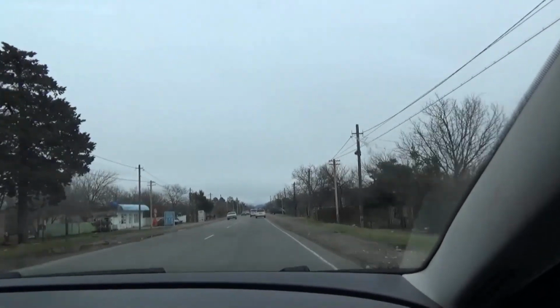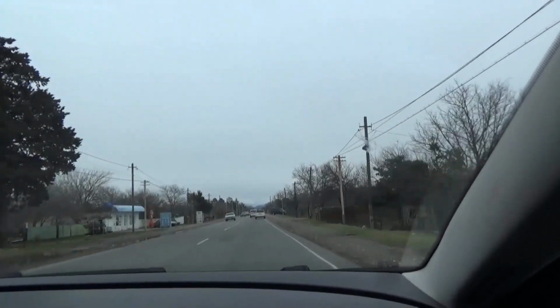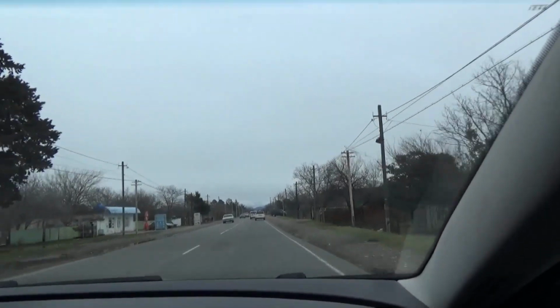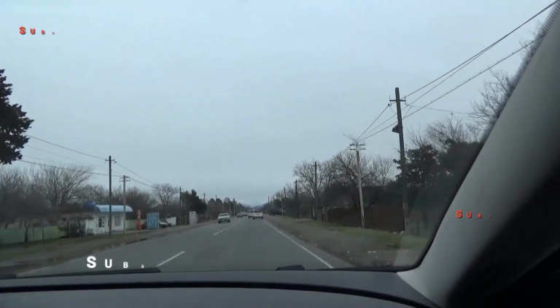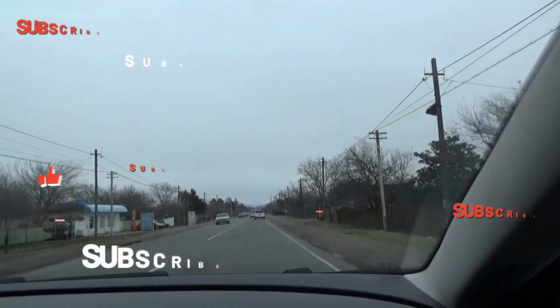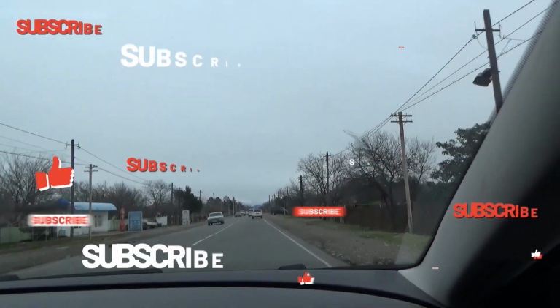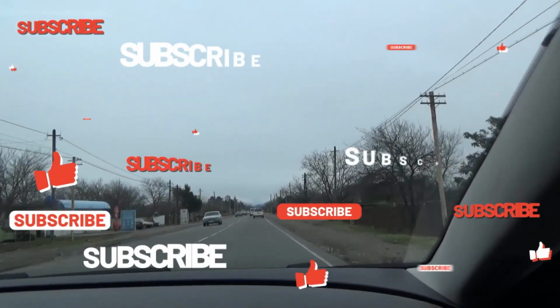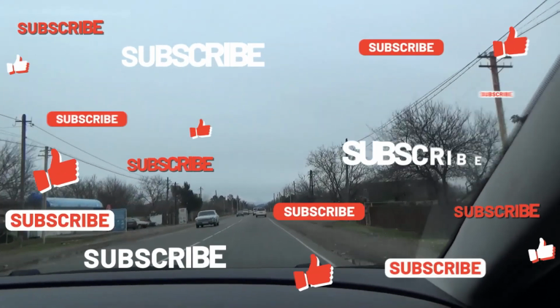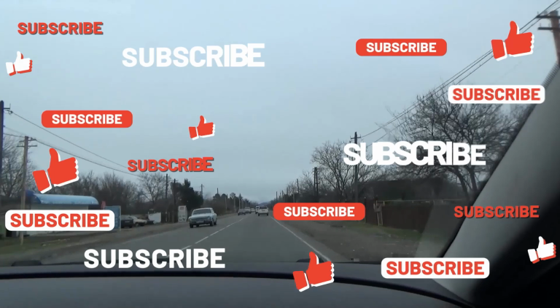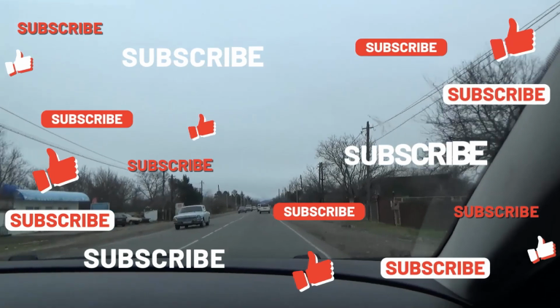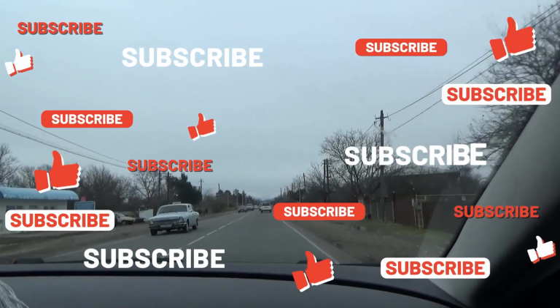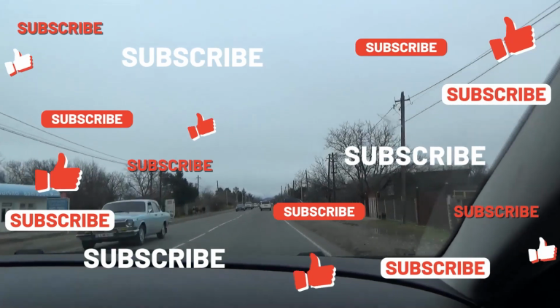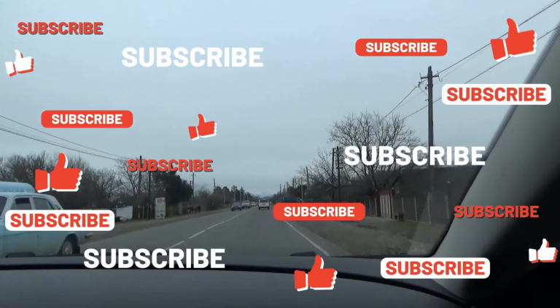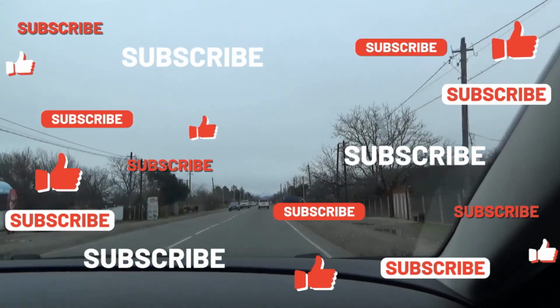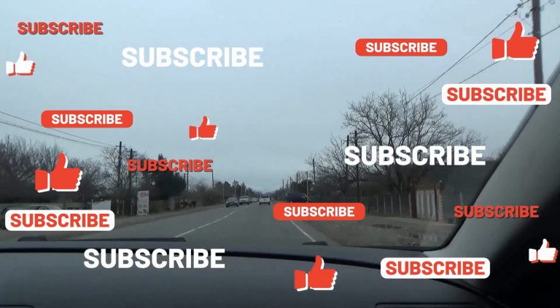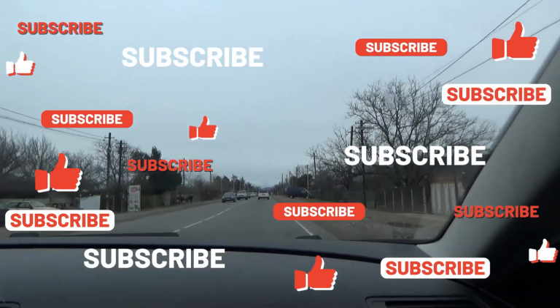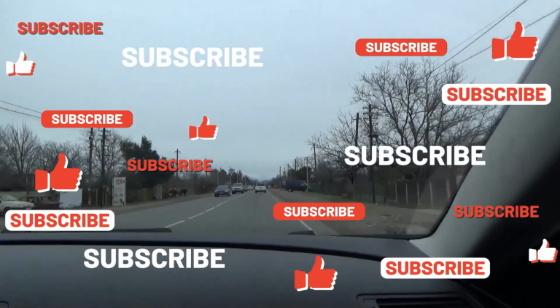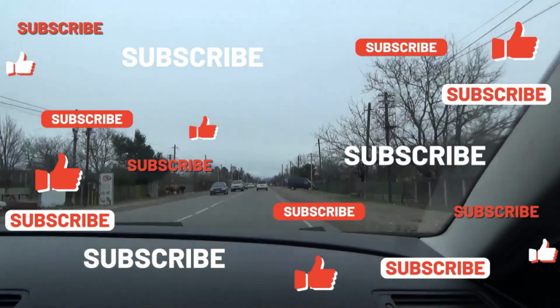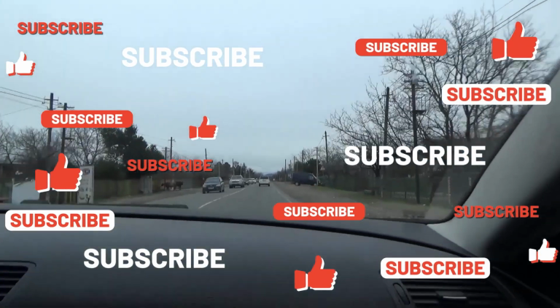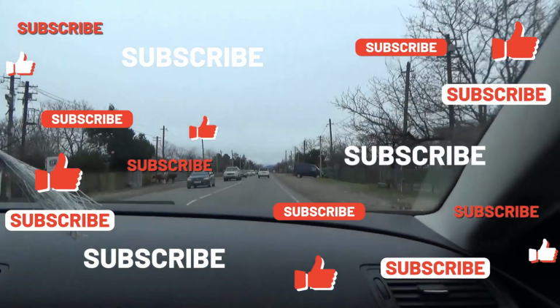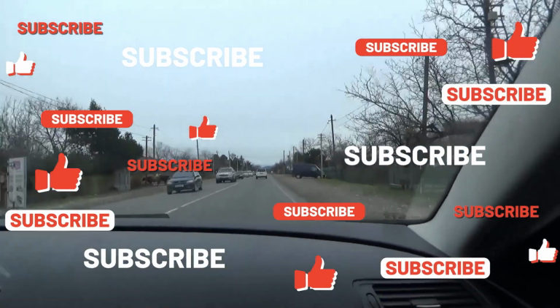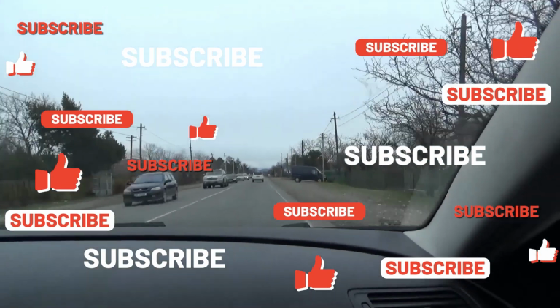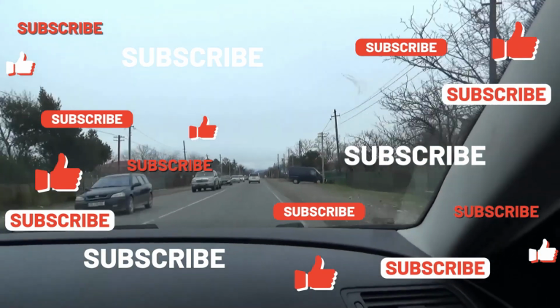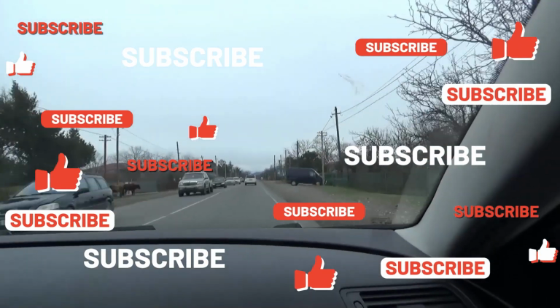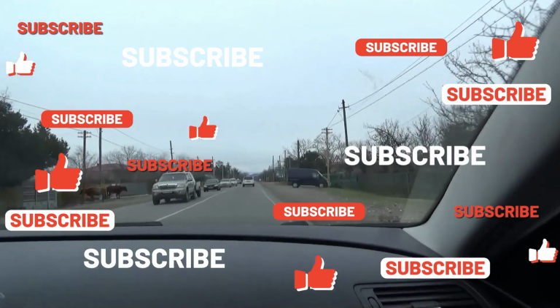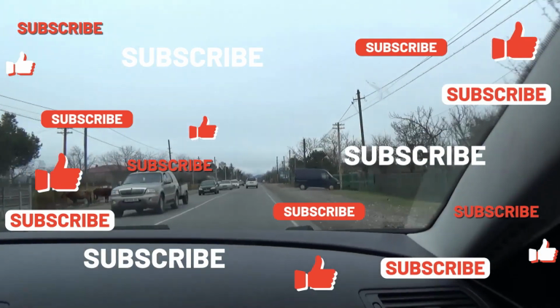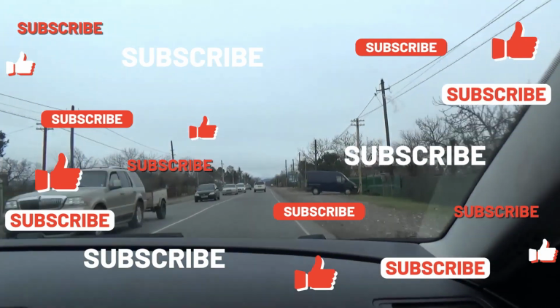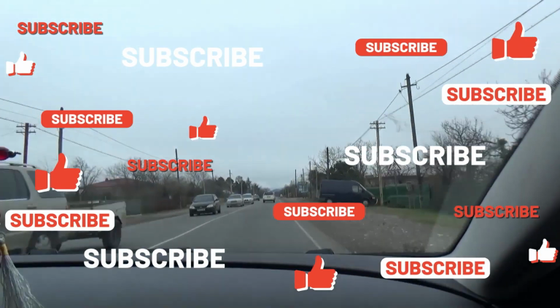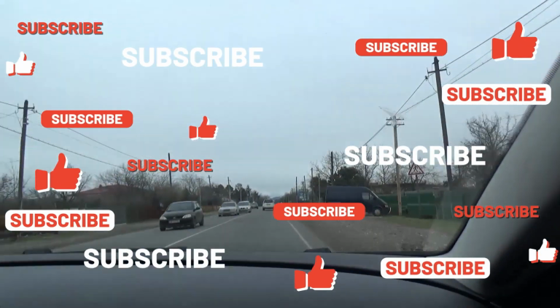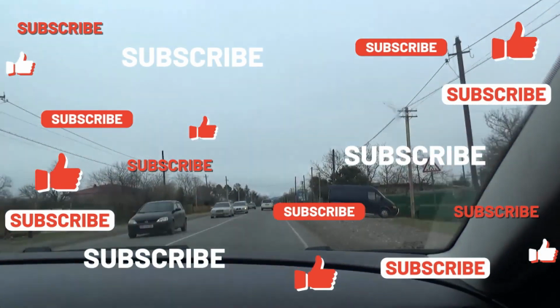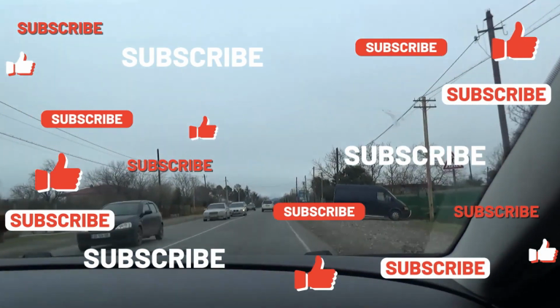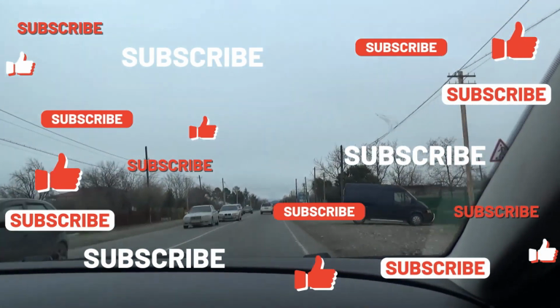Thanks for your attention and please subscribe to our channel. Thank you.